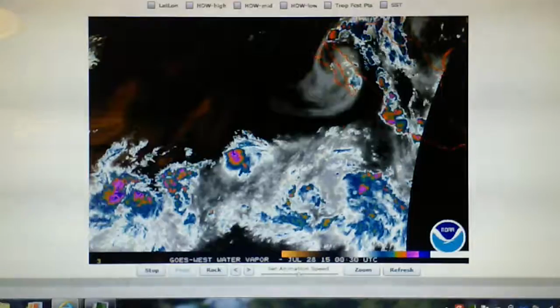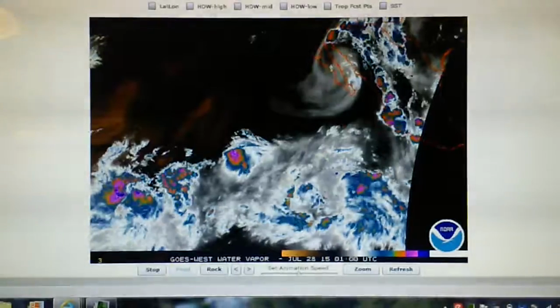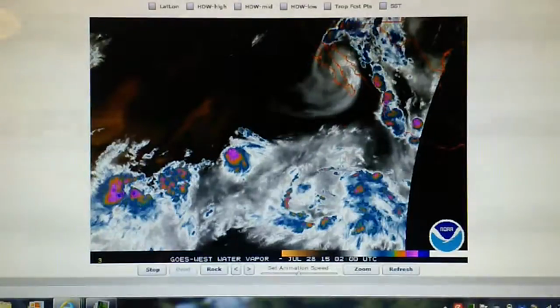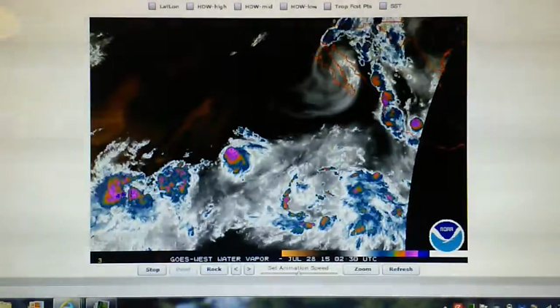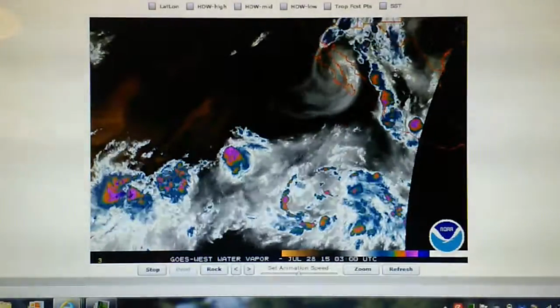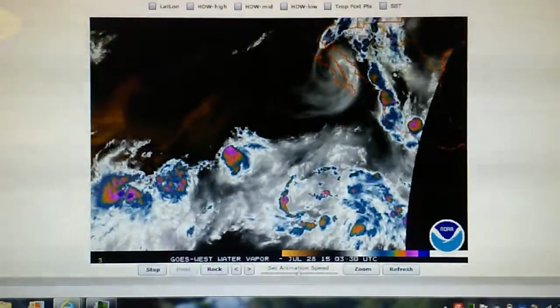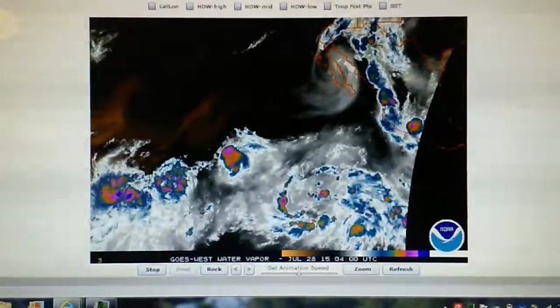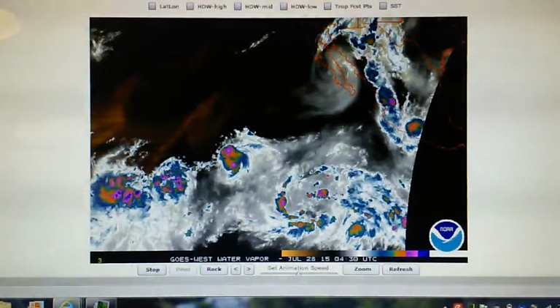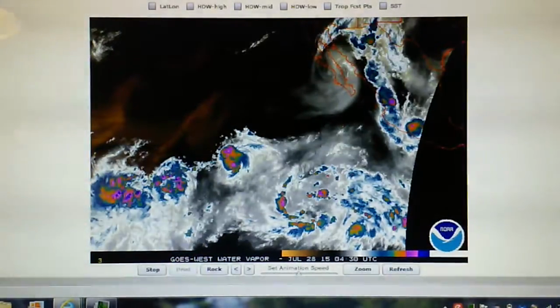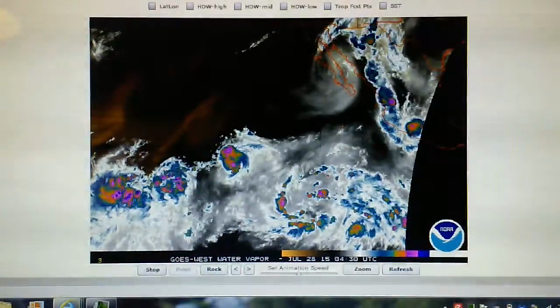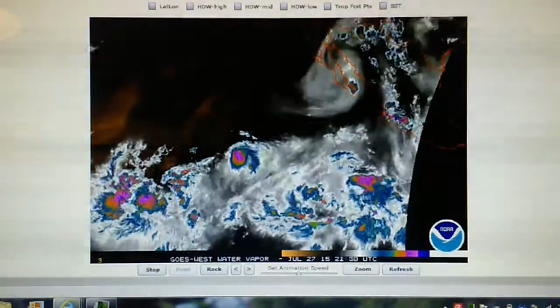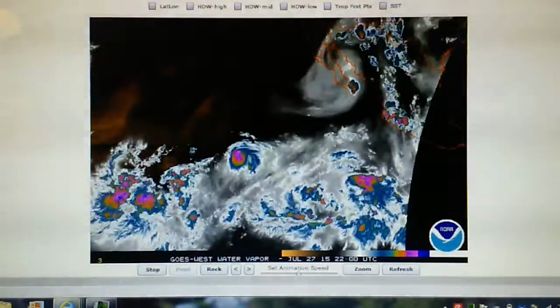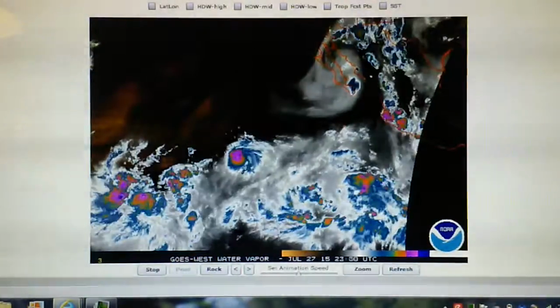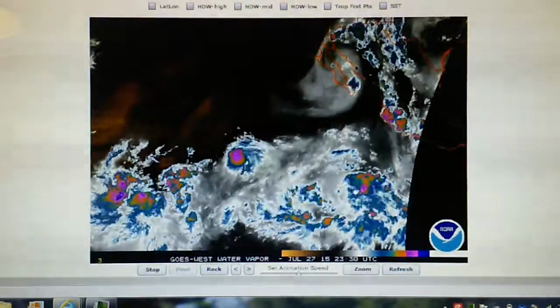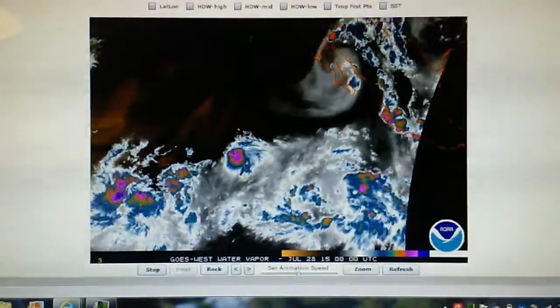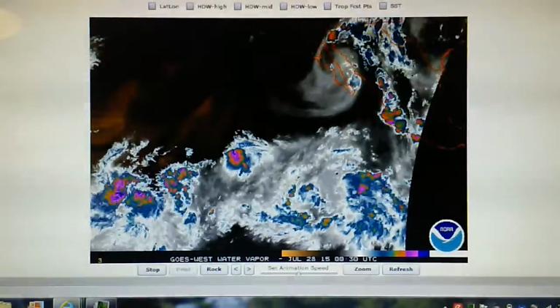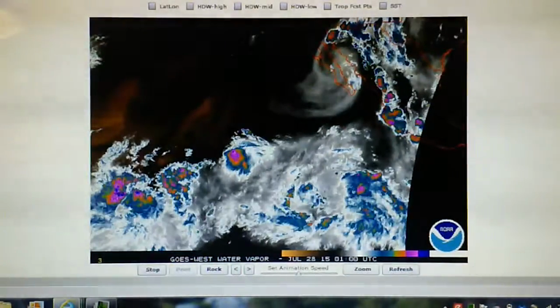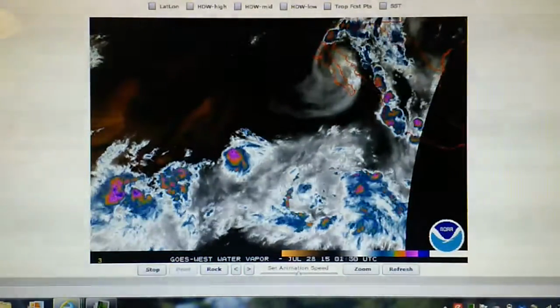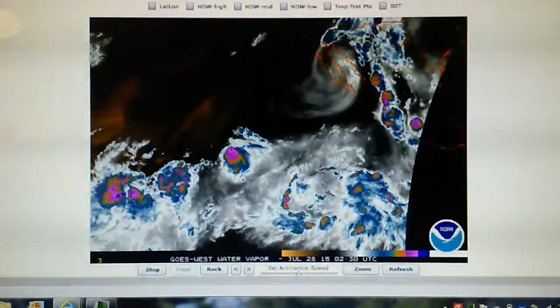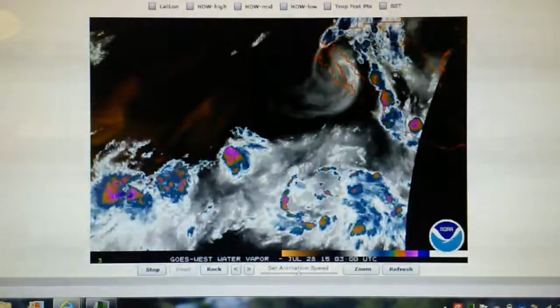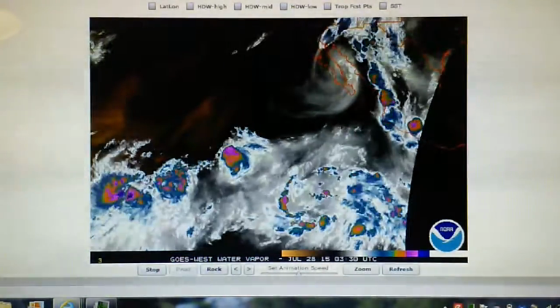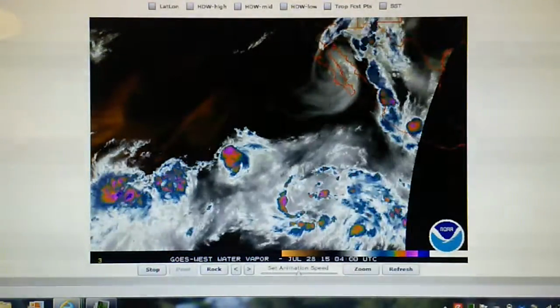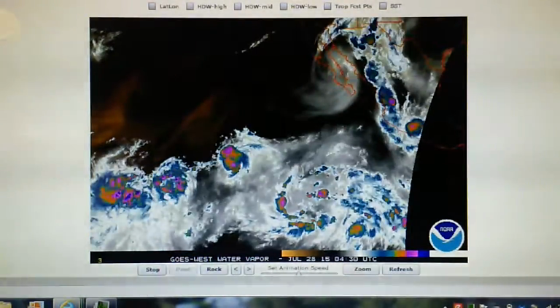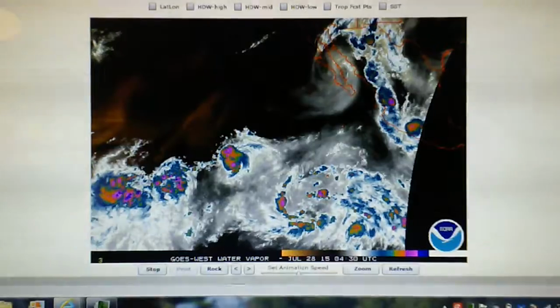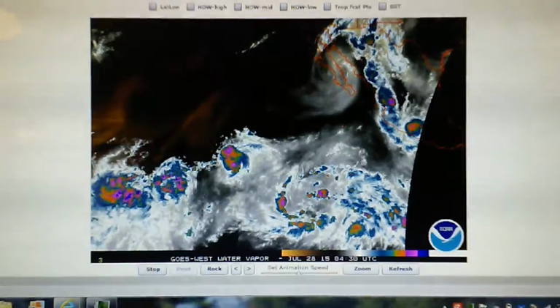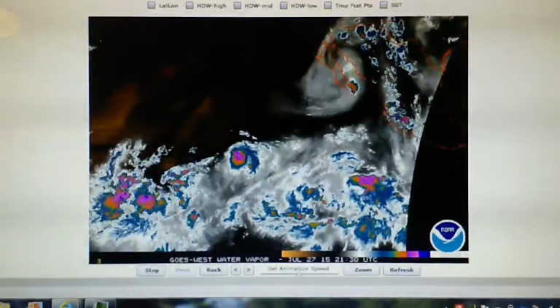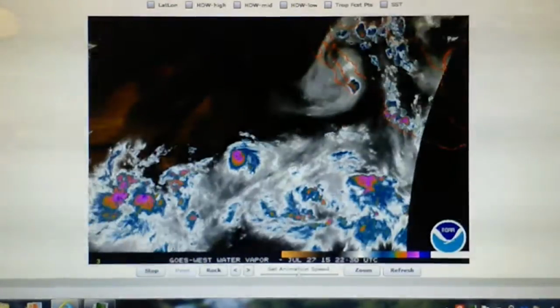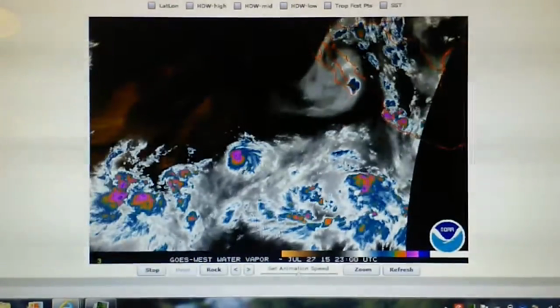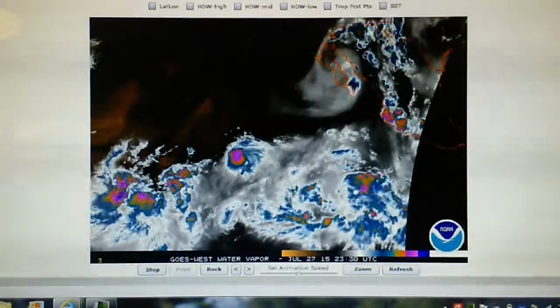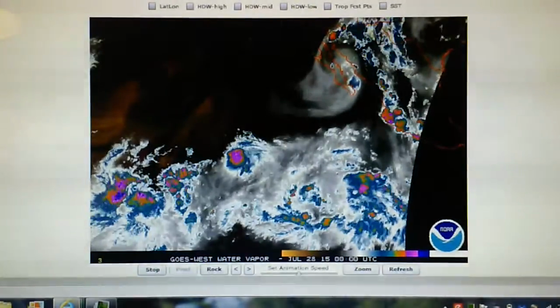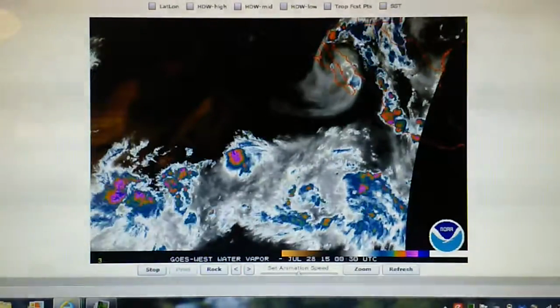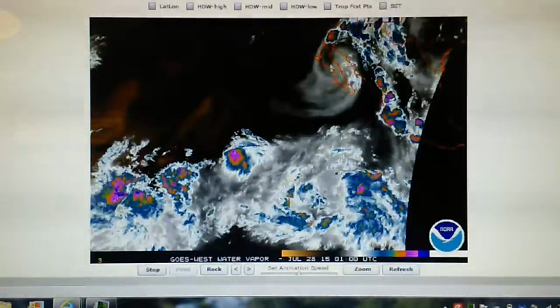Today is Monday, July 27, 2015, and we're looking at the East Pacific Water Vapor Loop.